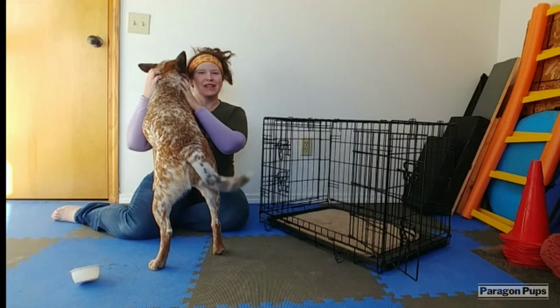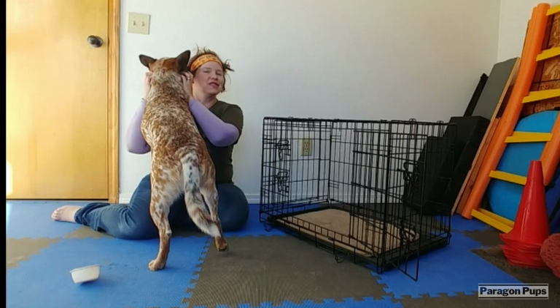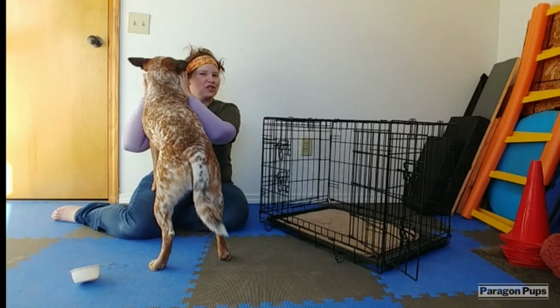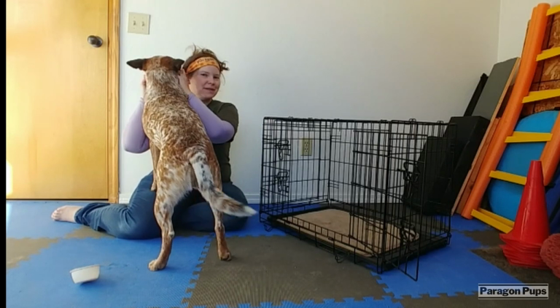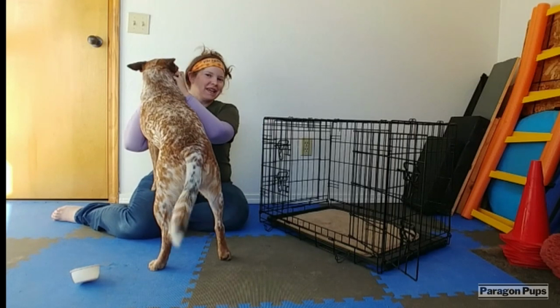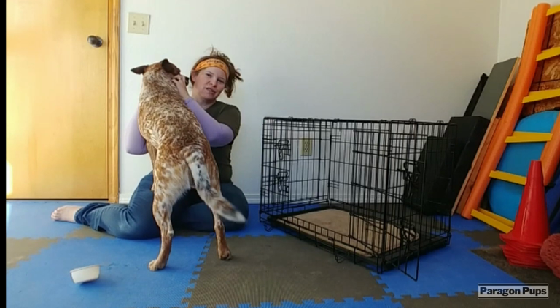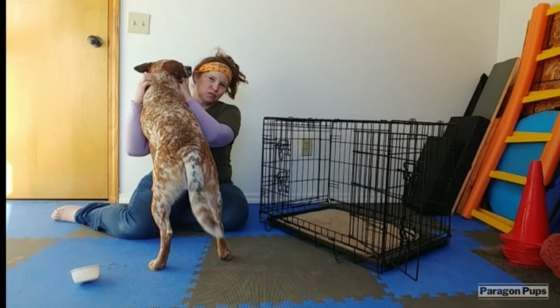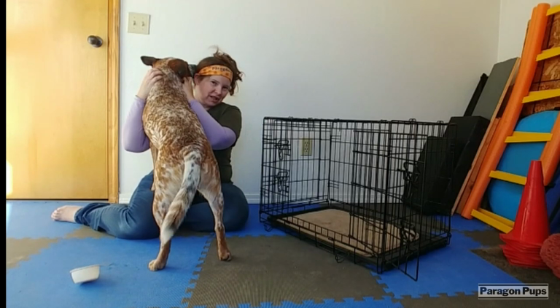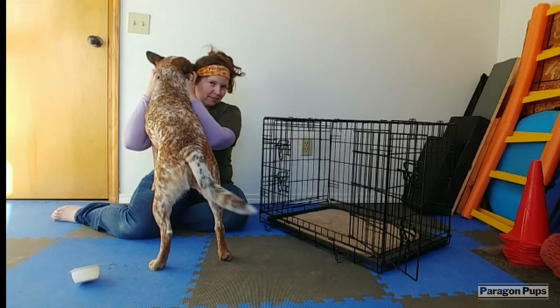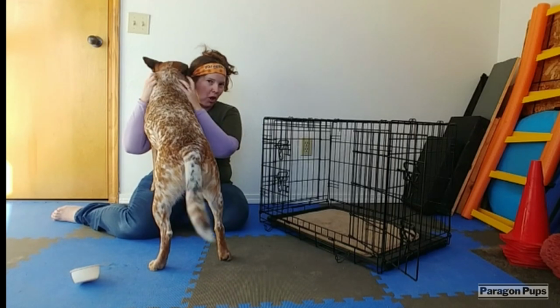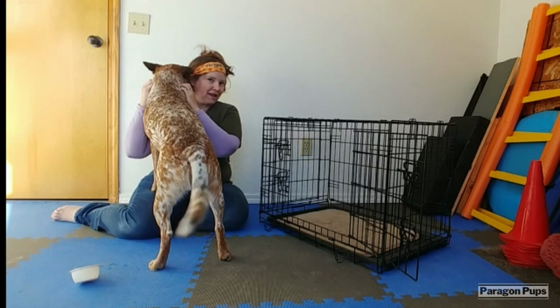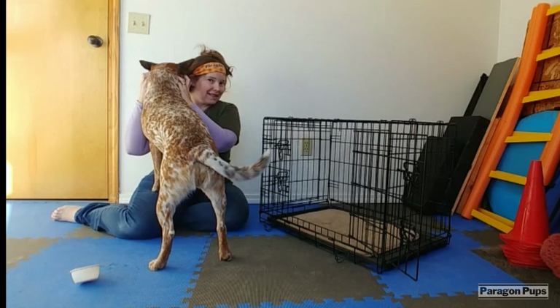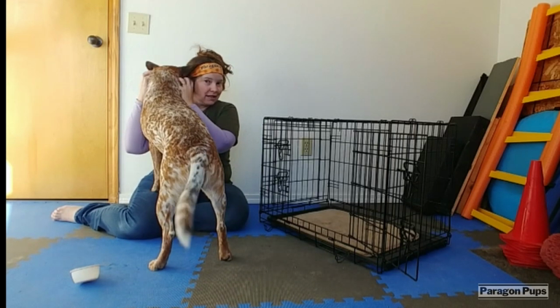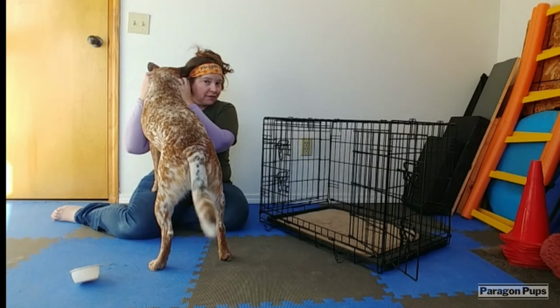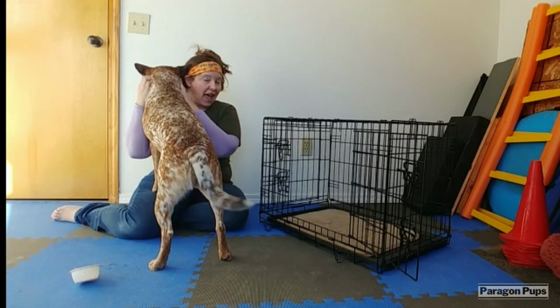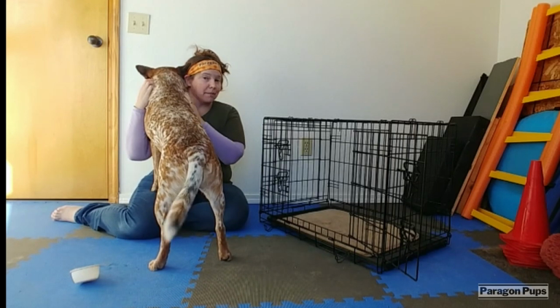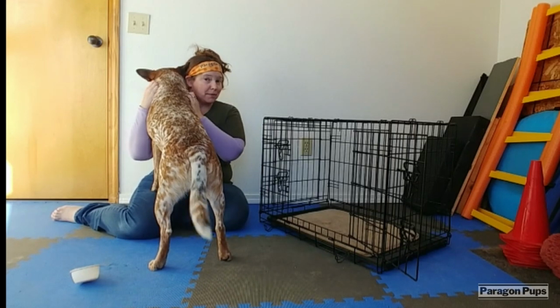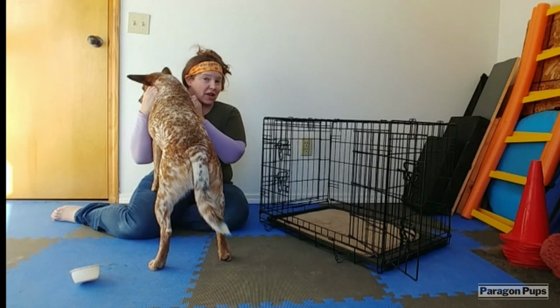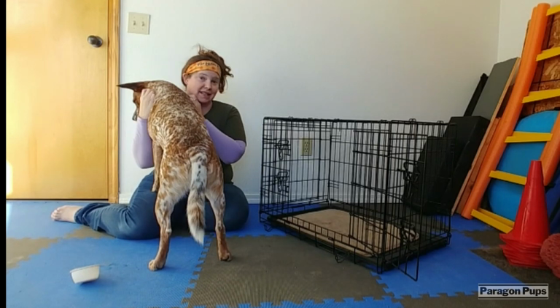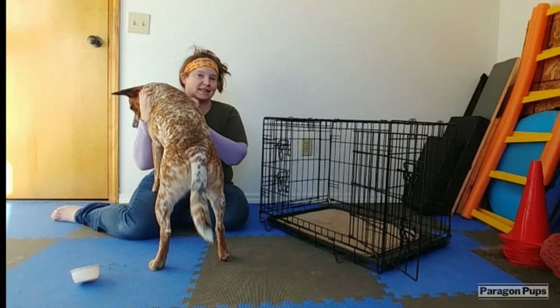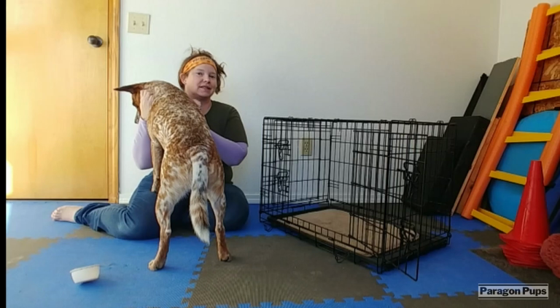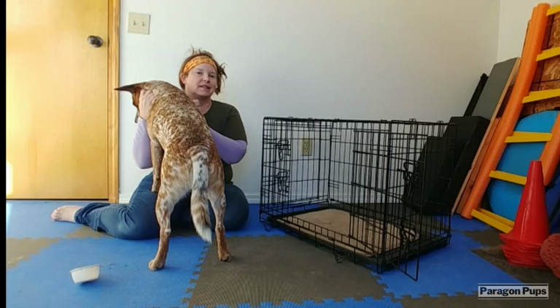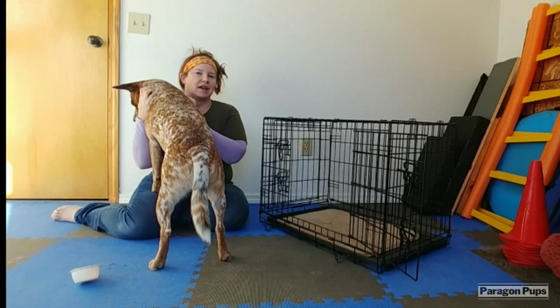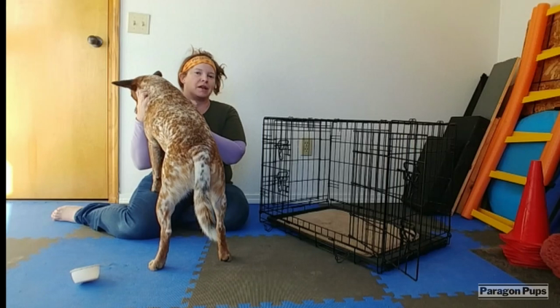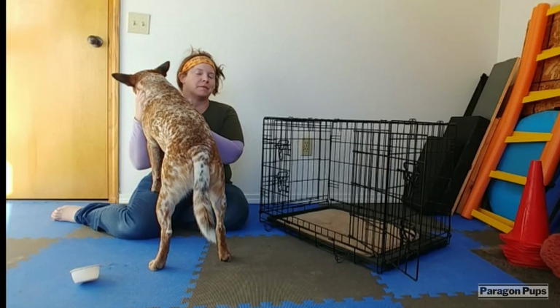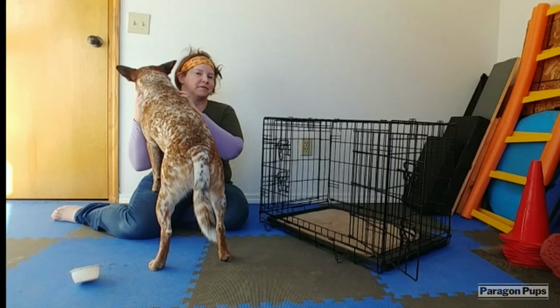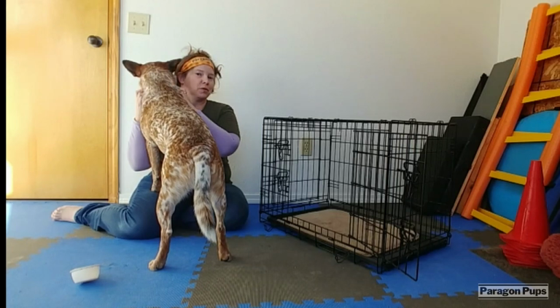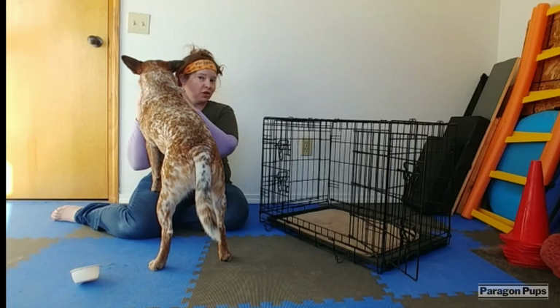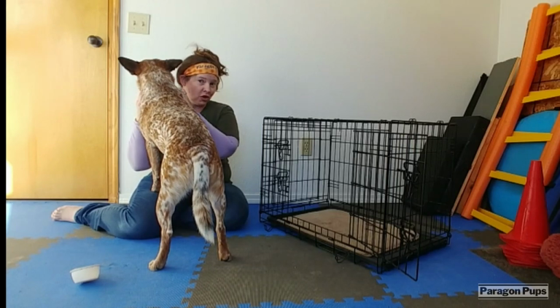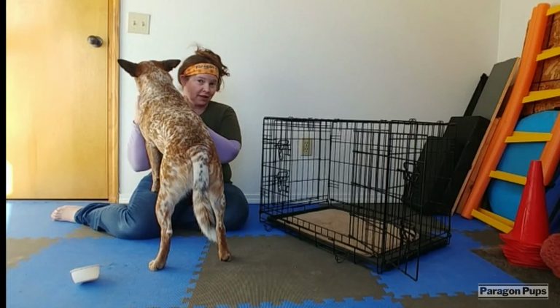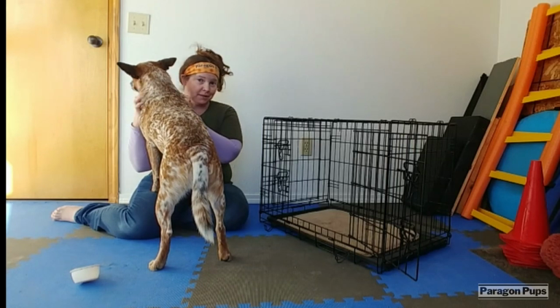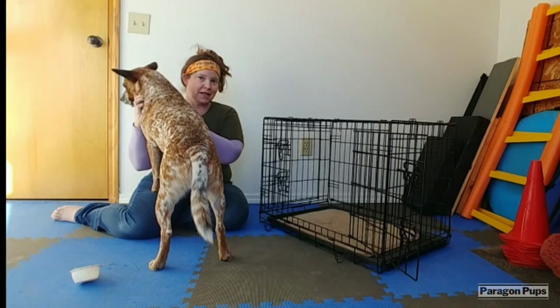Just make it a really positive, happy place for your dog to be.